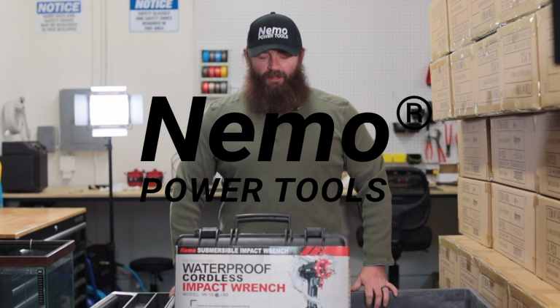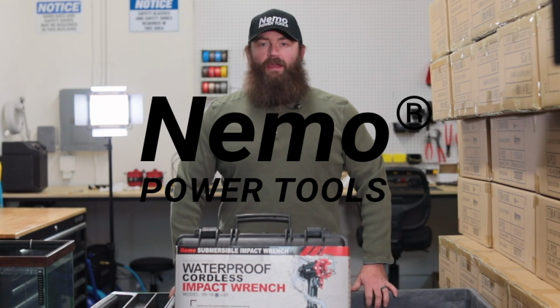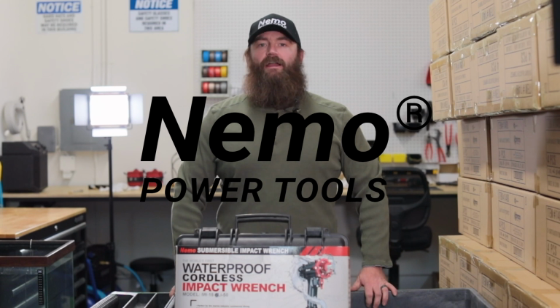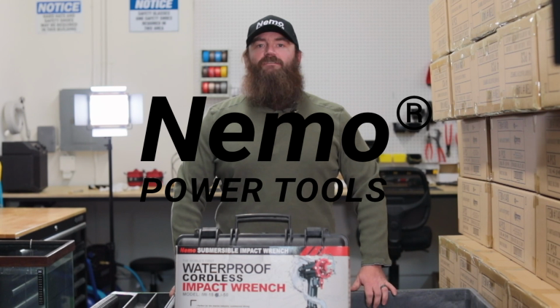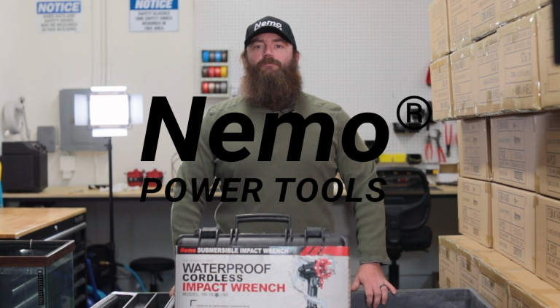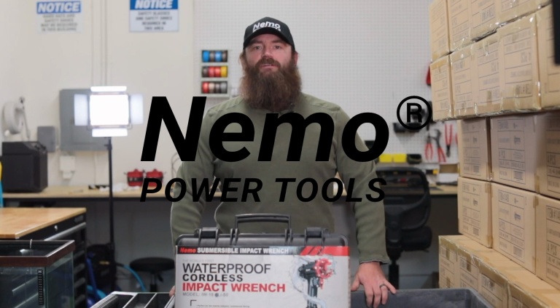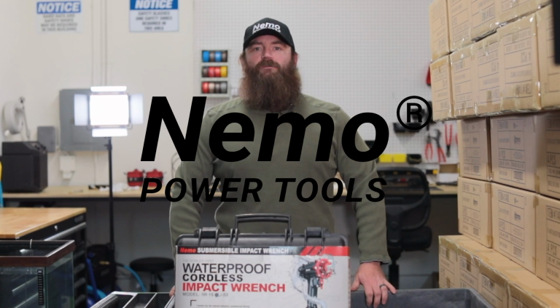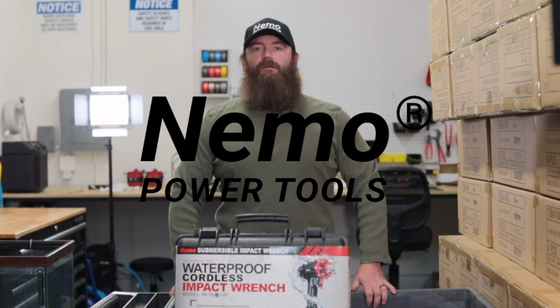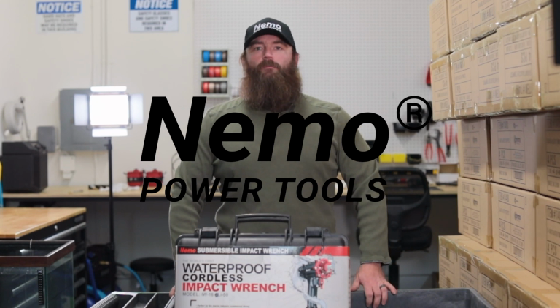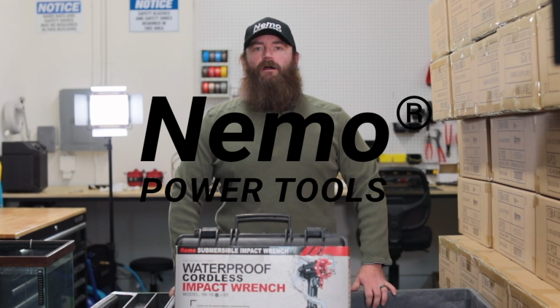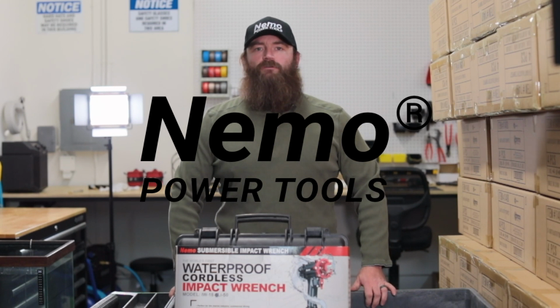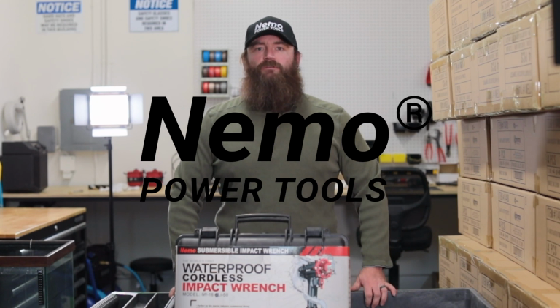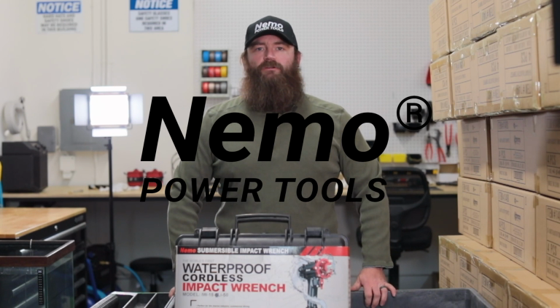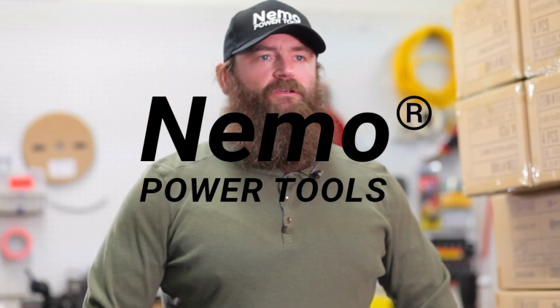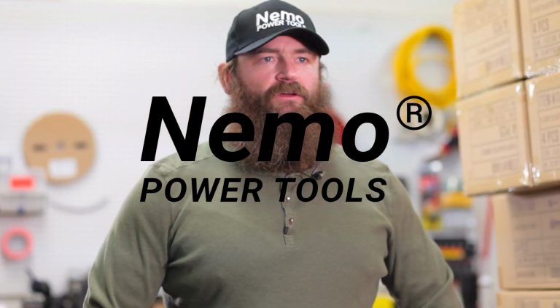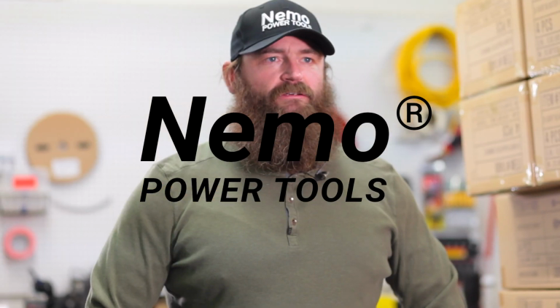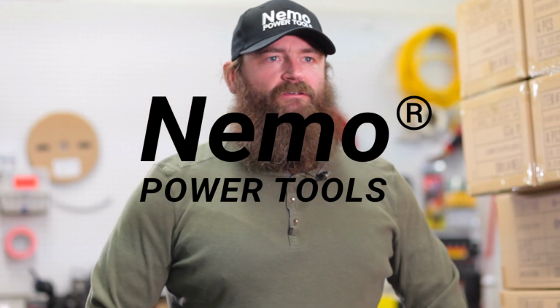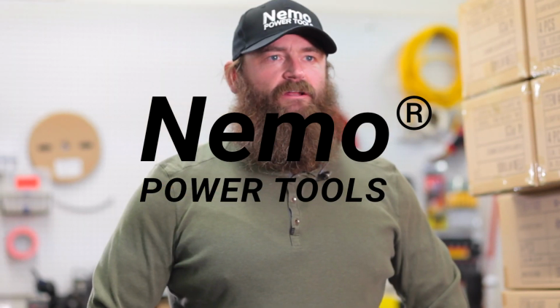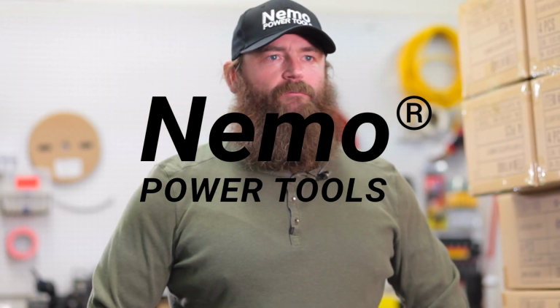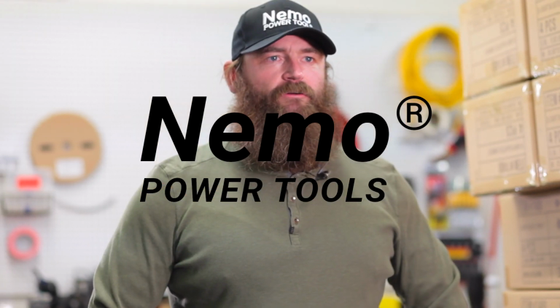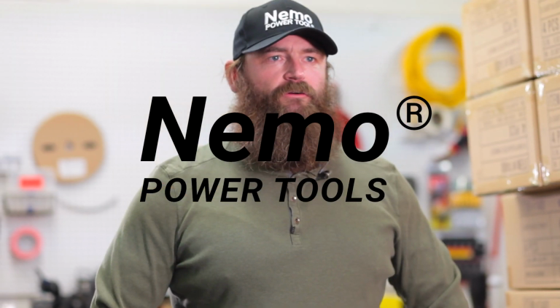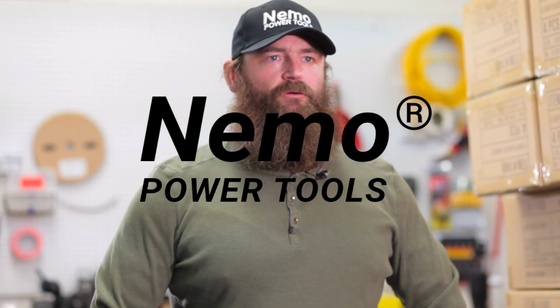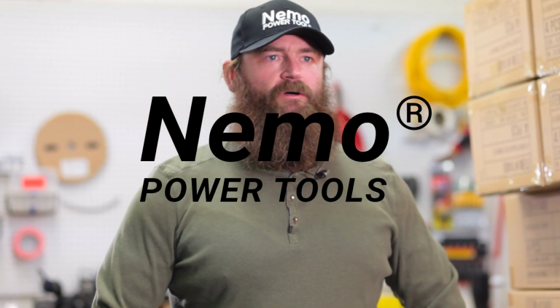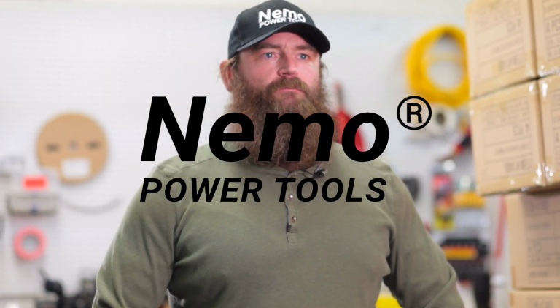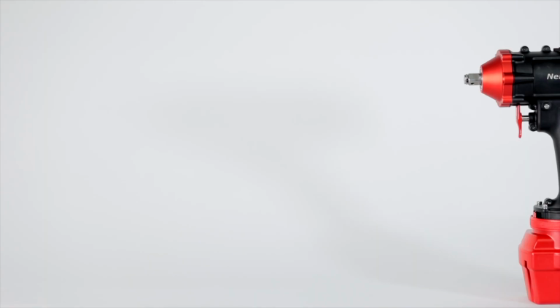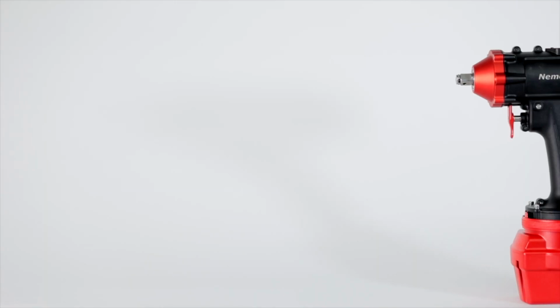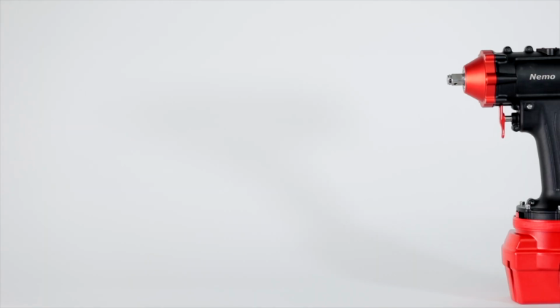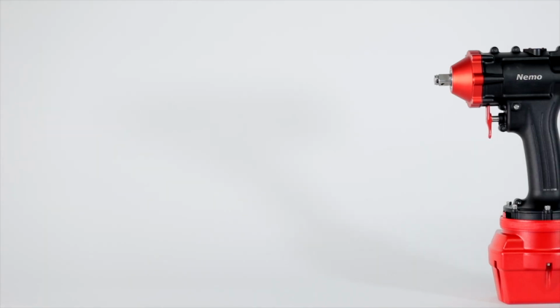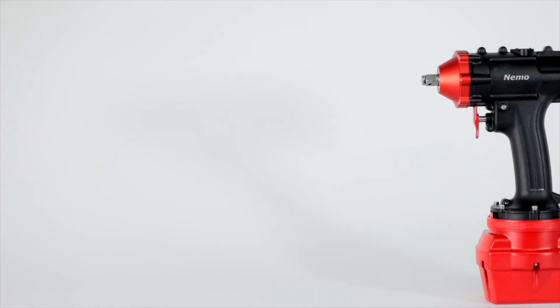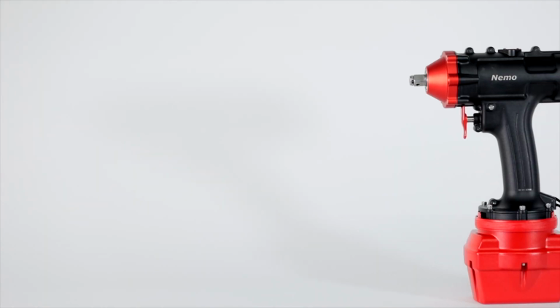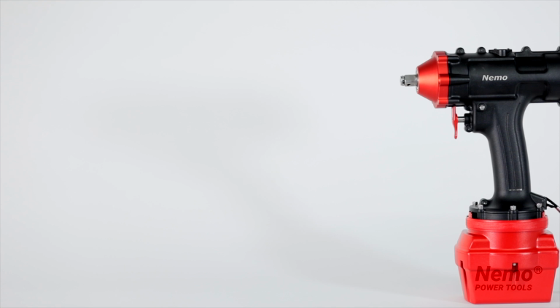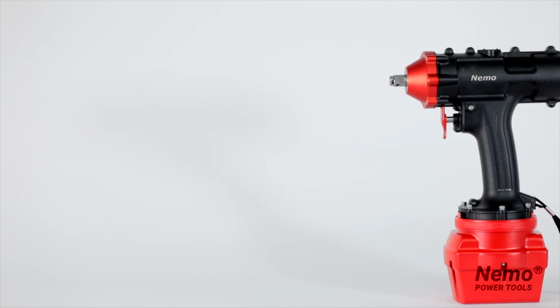Hey guys, I'm Steve with Nemo Power Tools here in Las Vegas, and I'm here to show you about the brand new Impact Power Wrench.